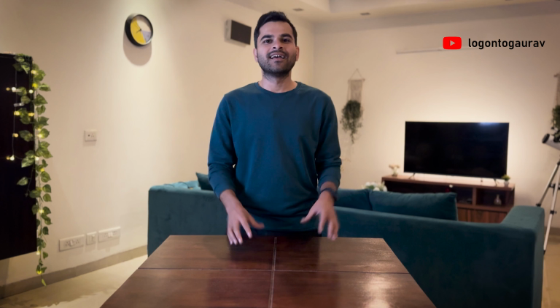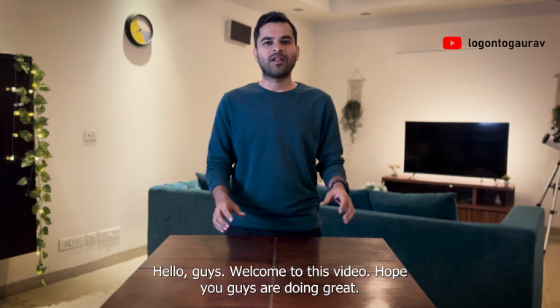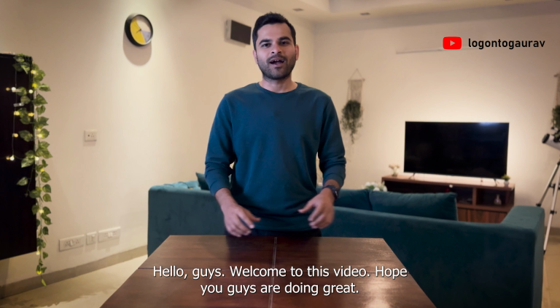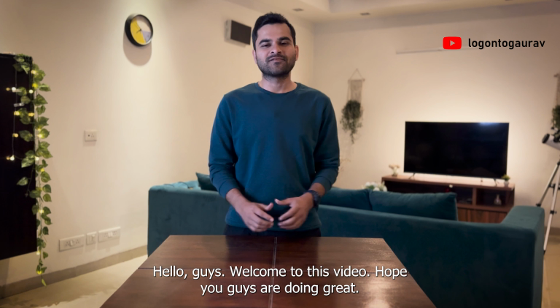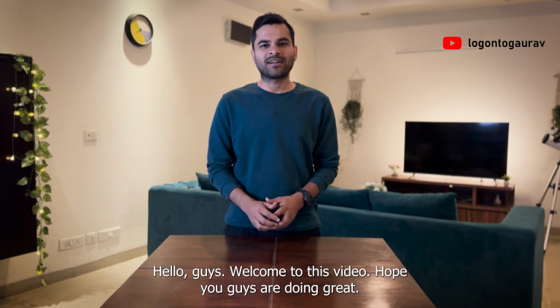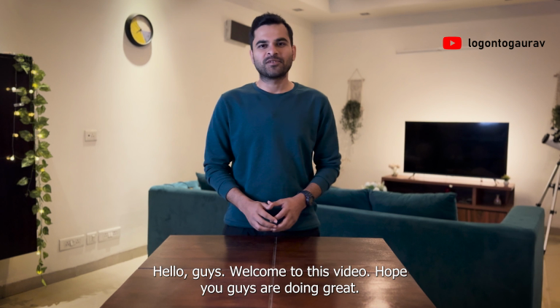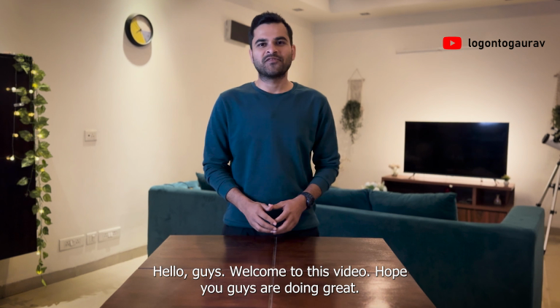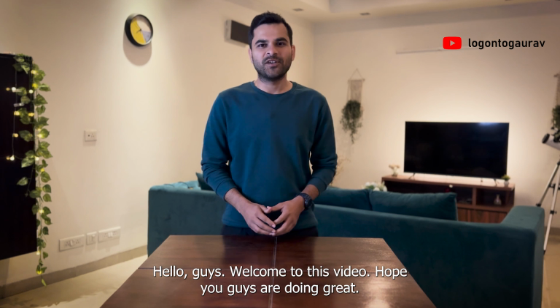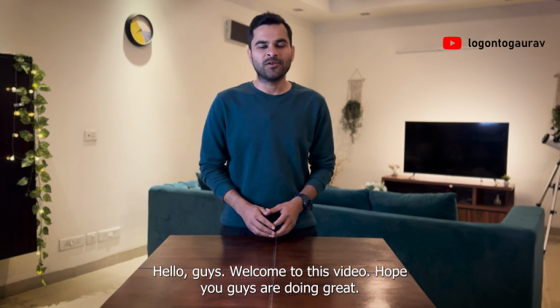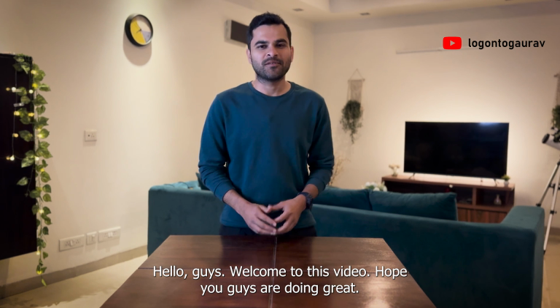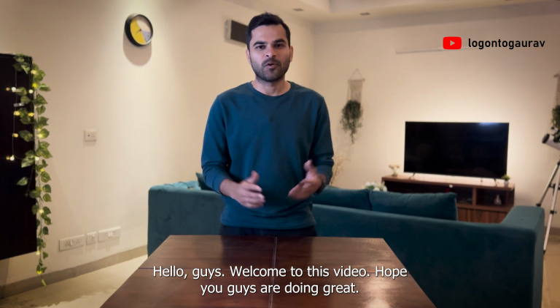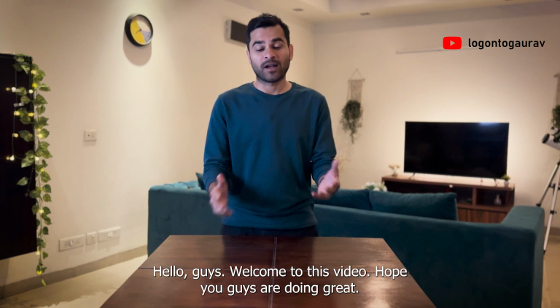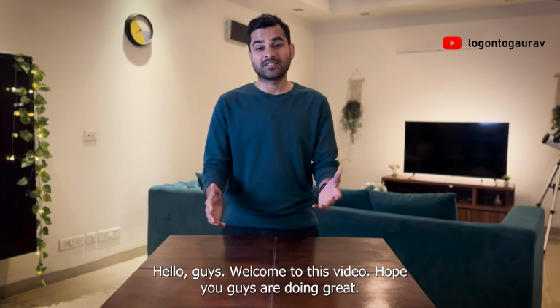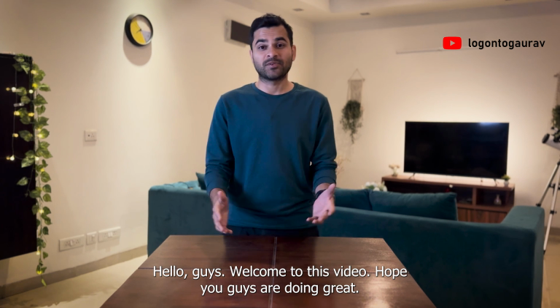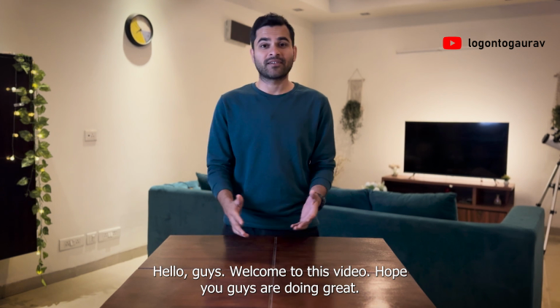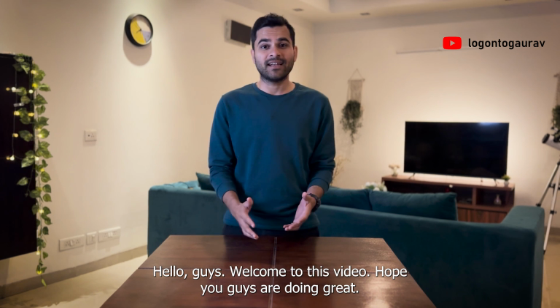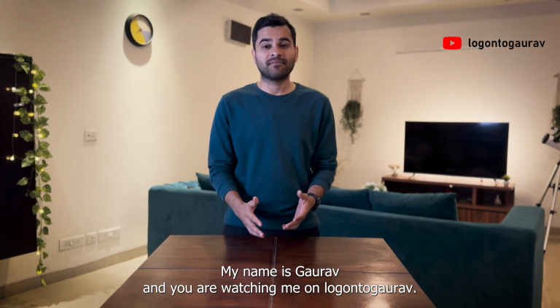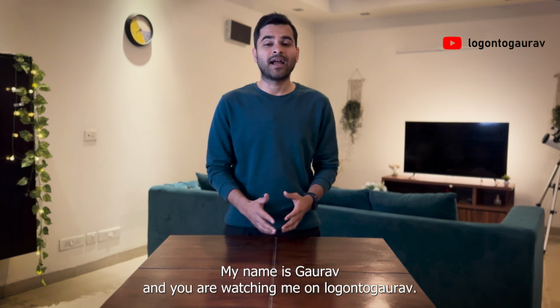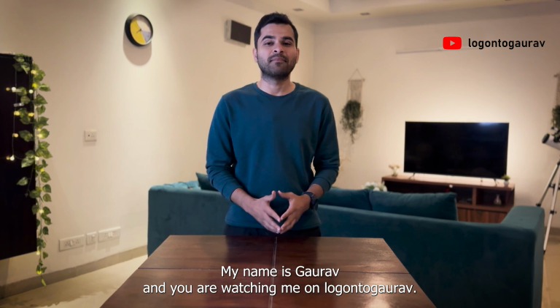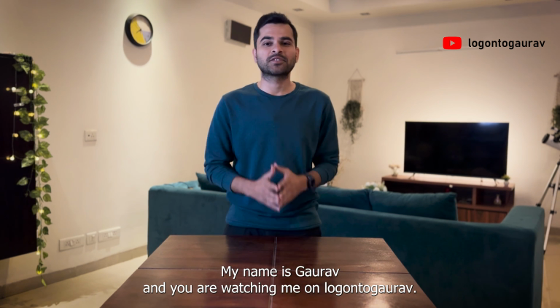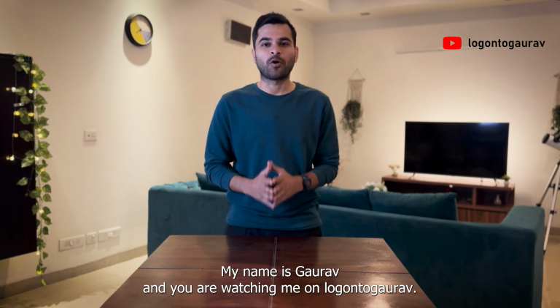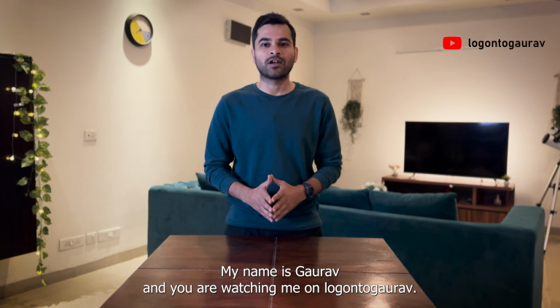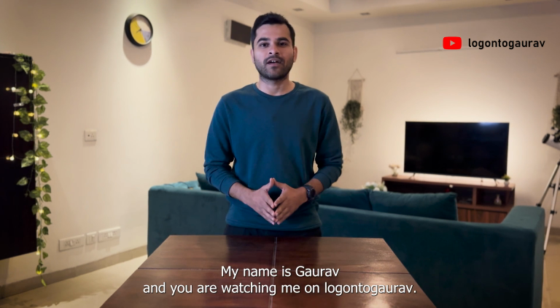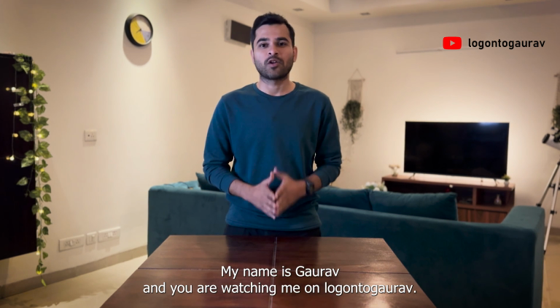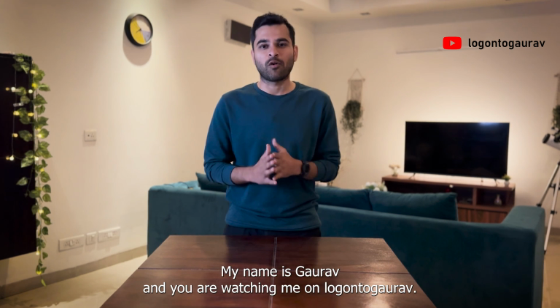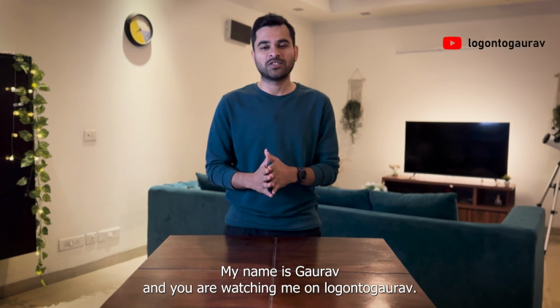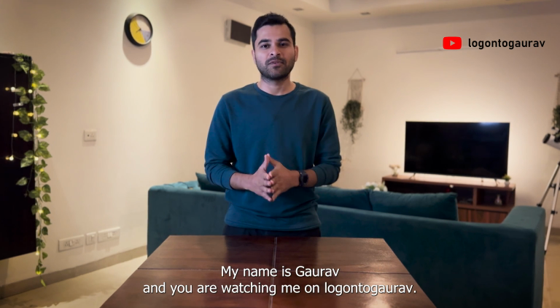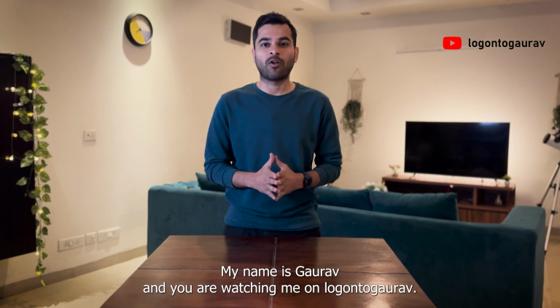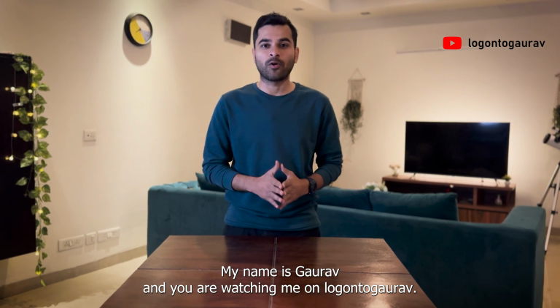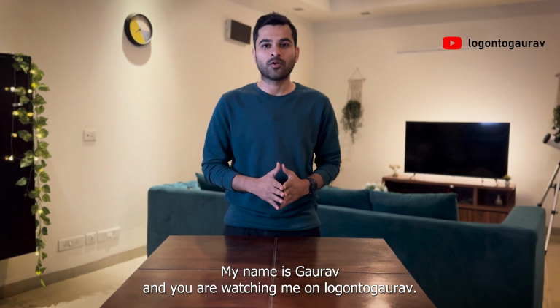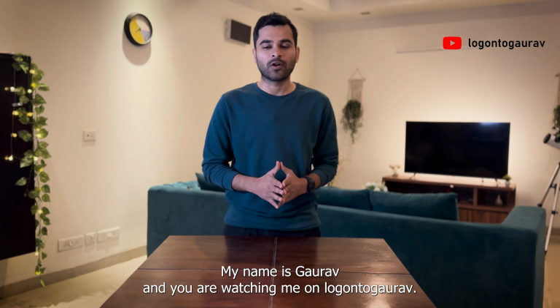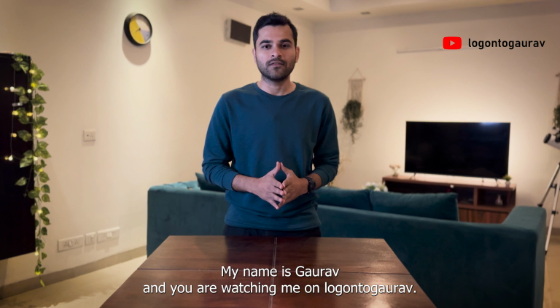Hello guys, welcome to this video. Hope you guys are doing great. My name is Gaurav and you're watching me on Logon to Gaurav.